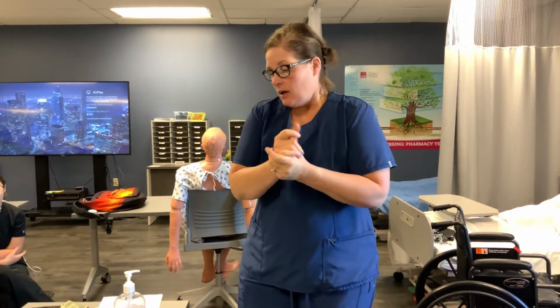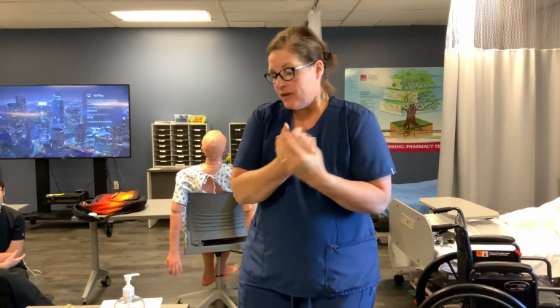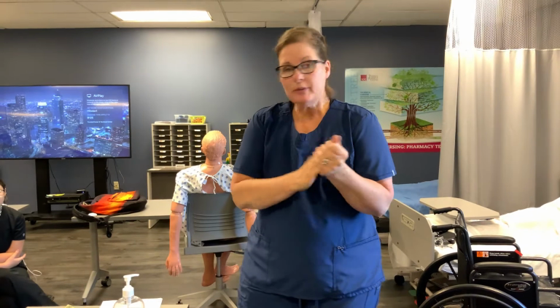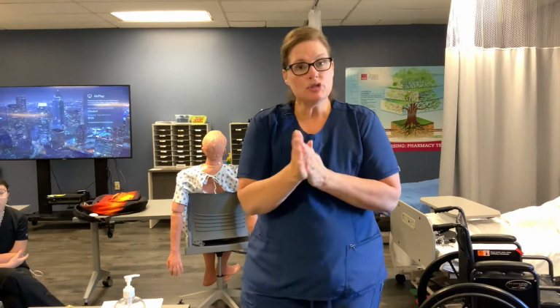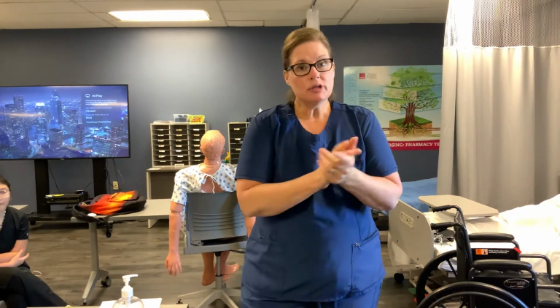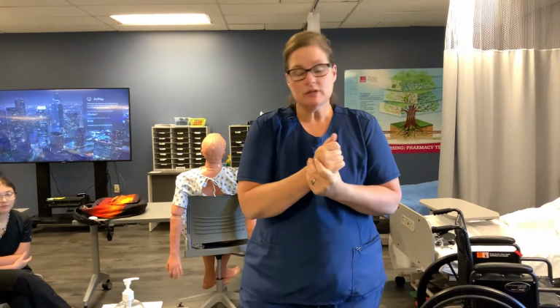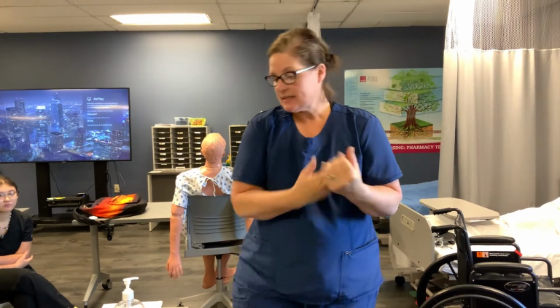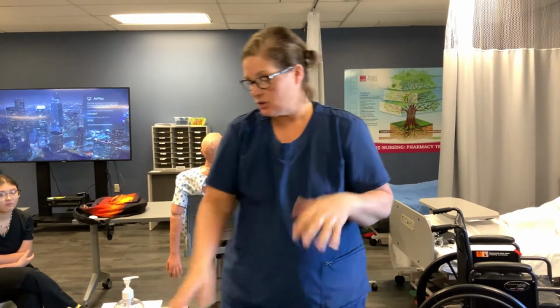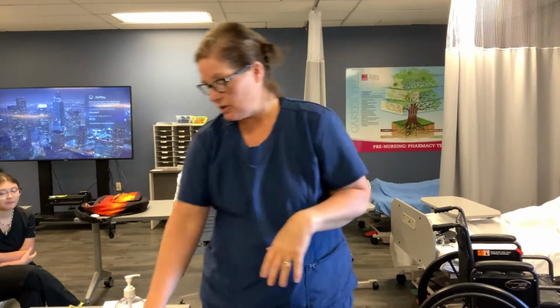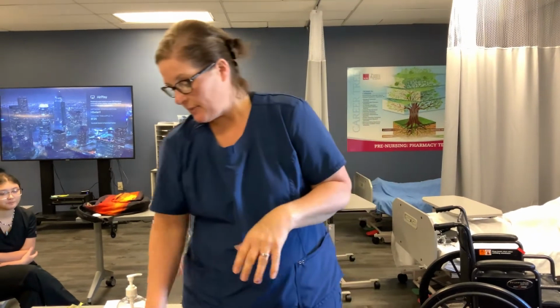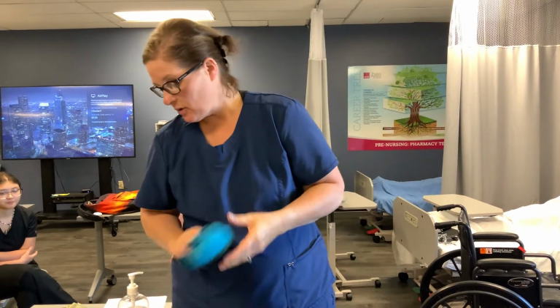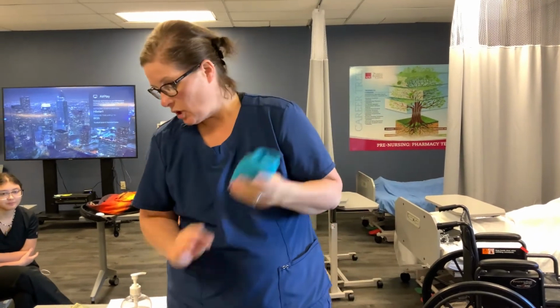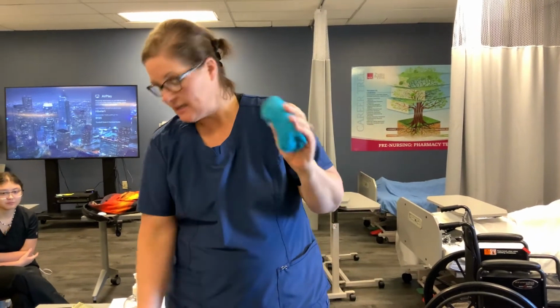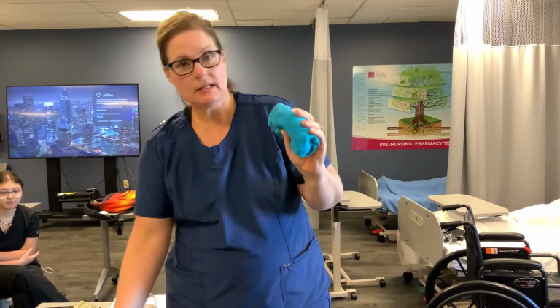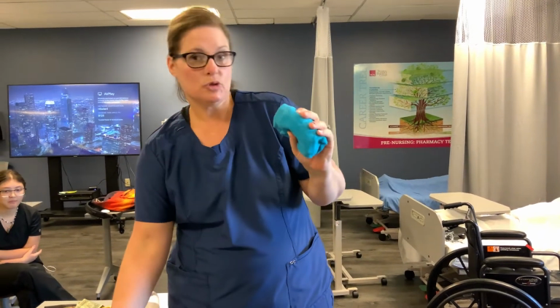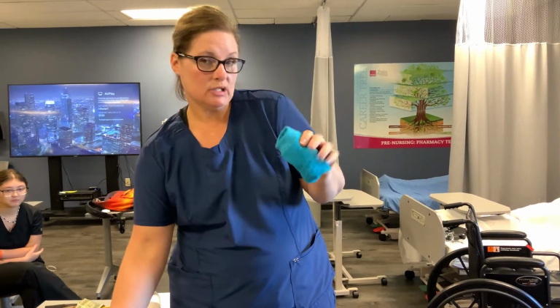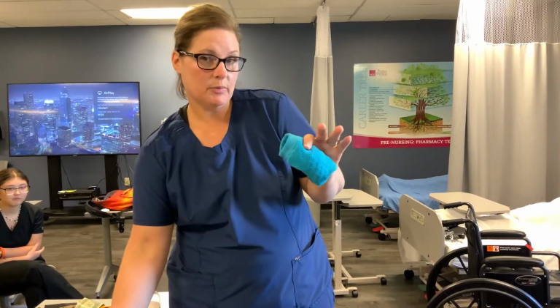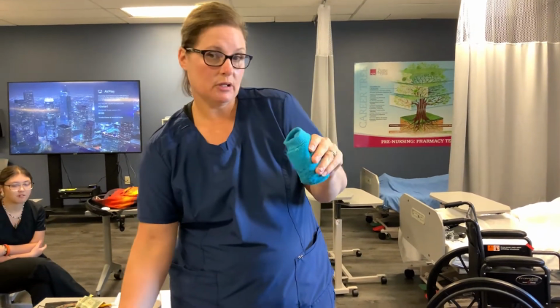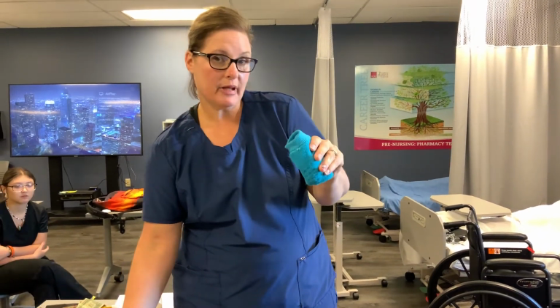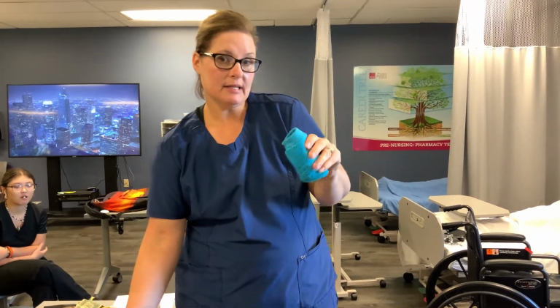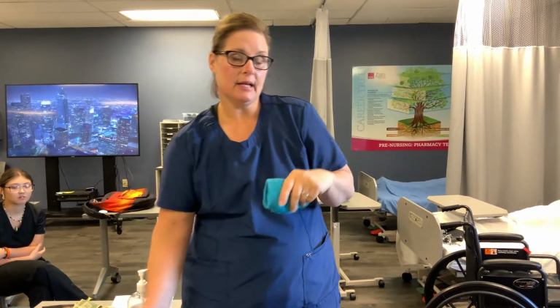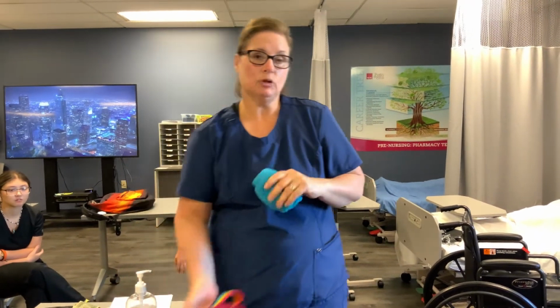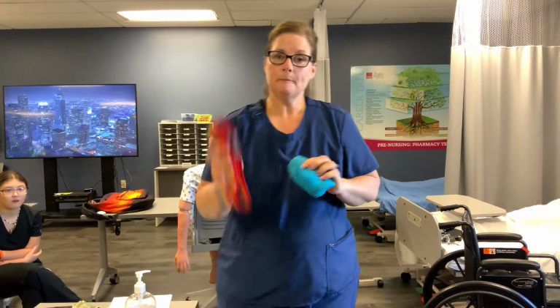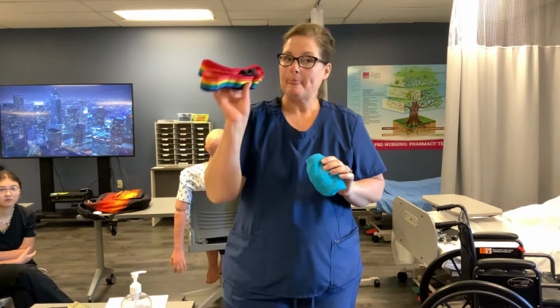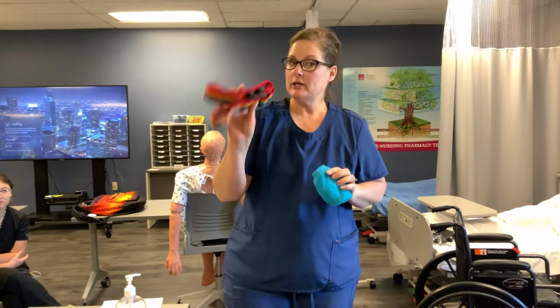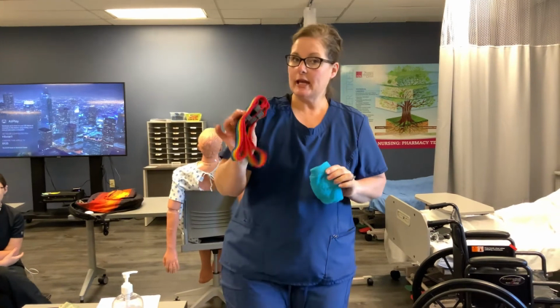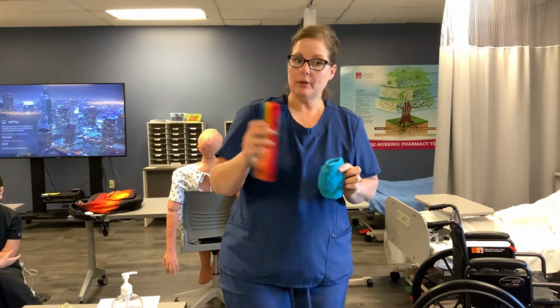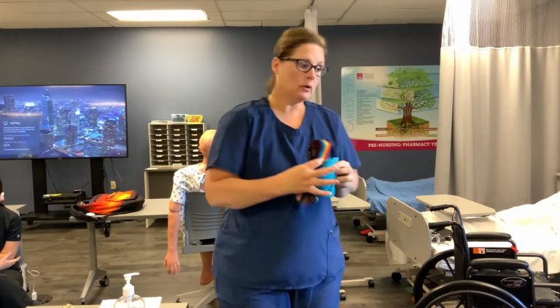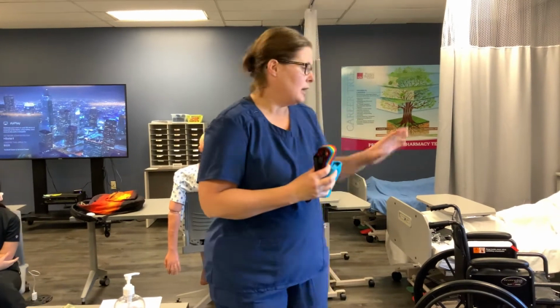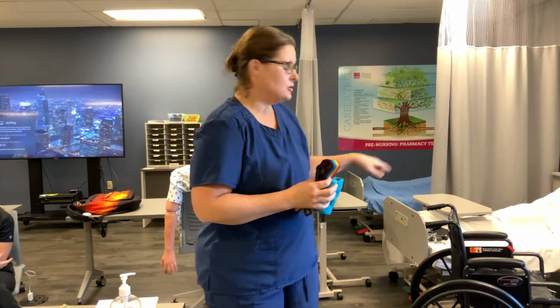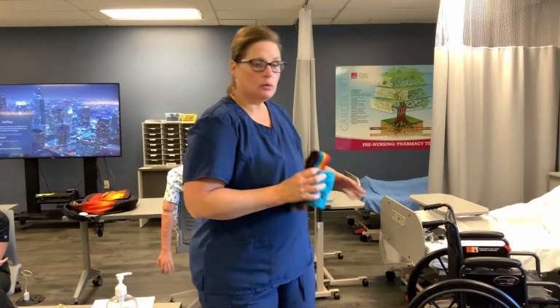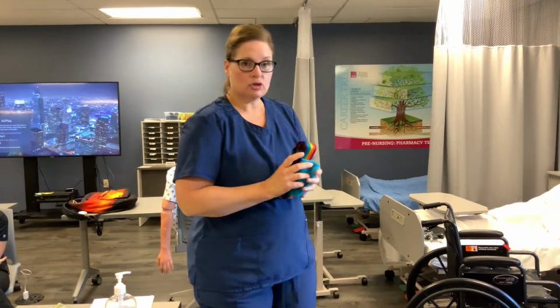The equipment you need for this skill is a pair of non-skid slippers, which are typically in the bedside table, a gait belt, and a wheelchair.